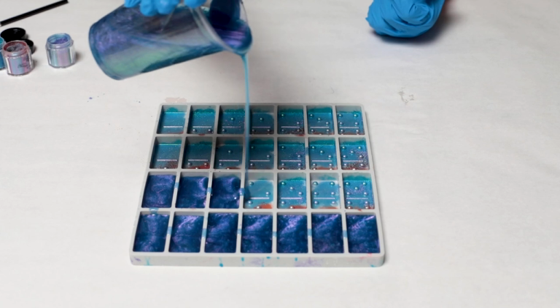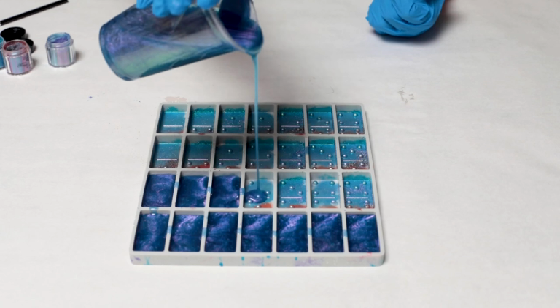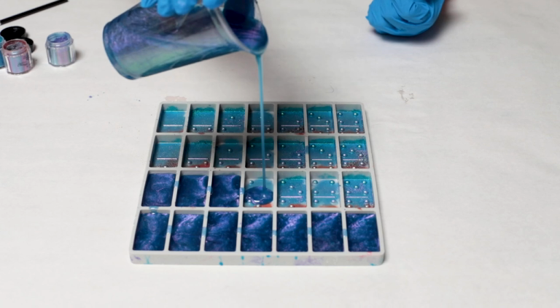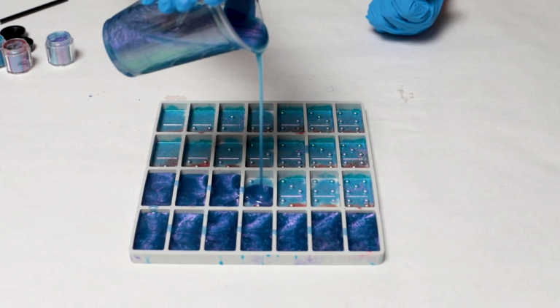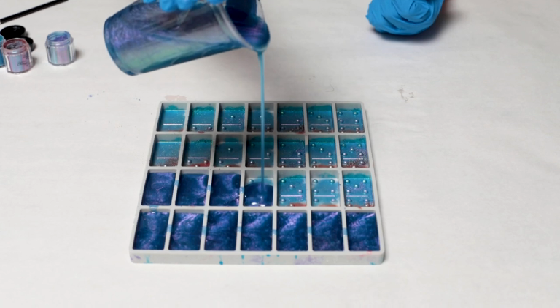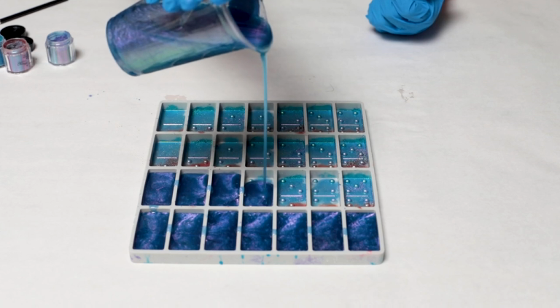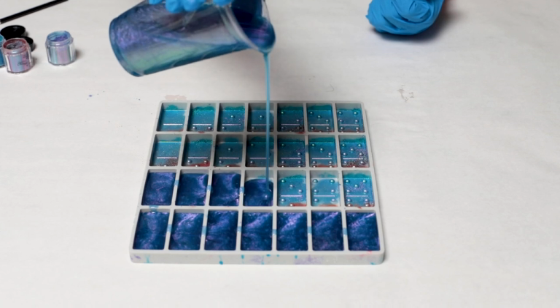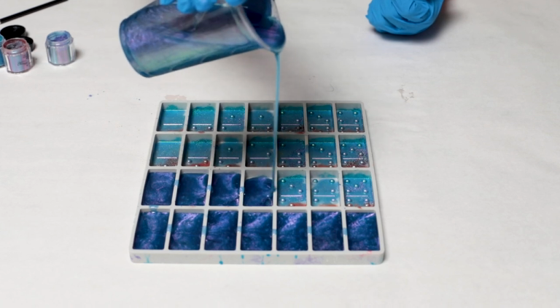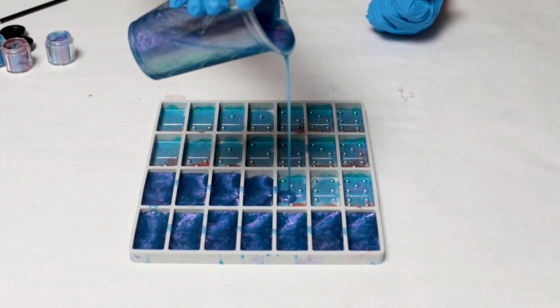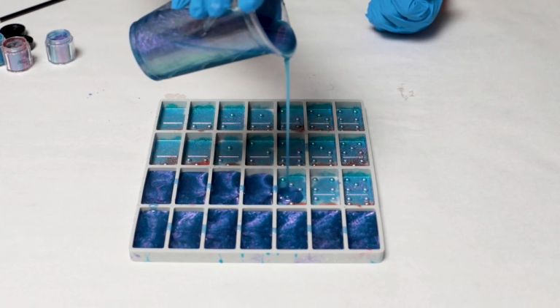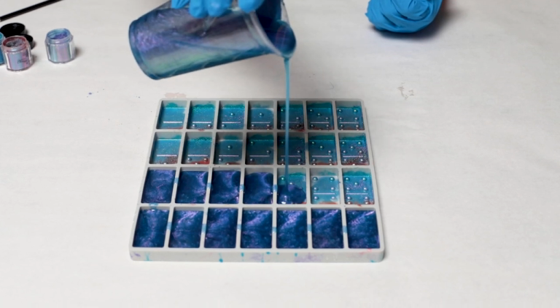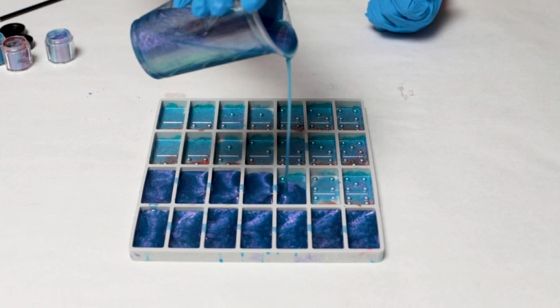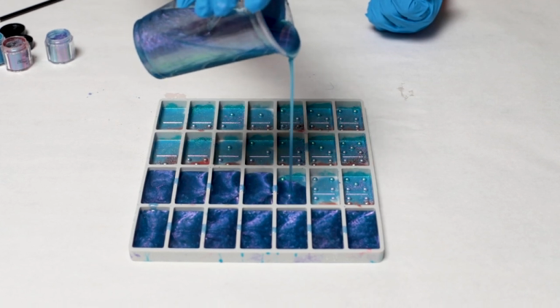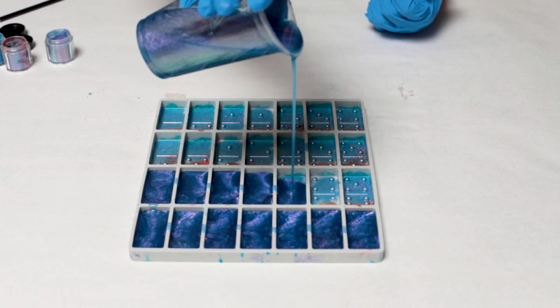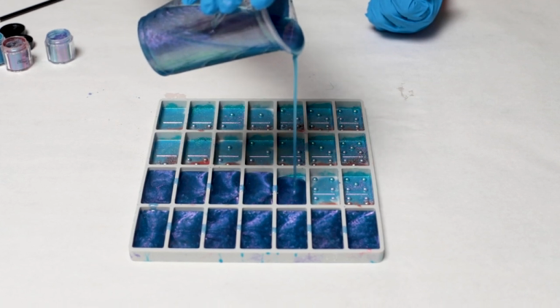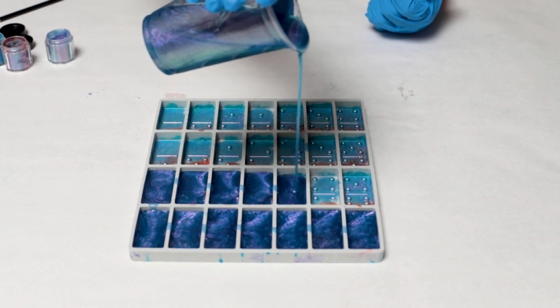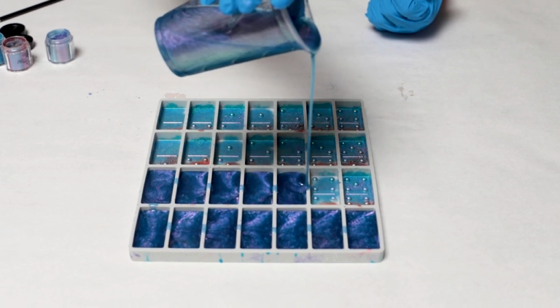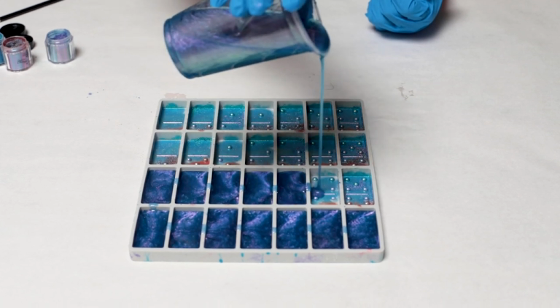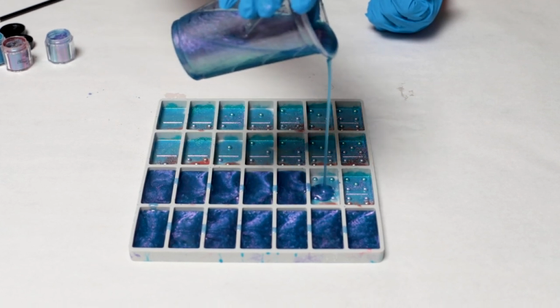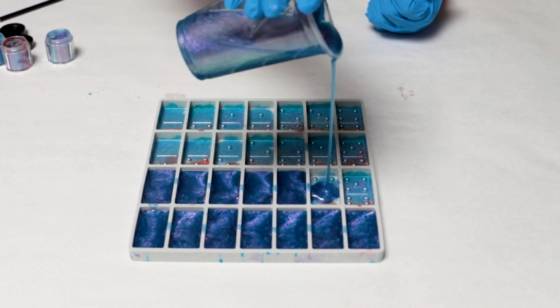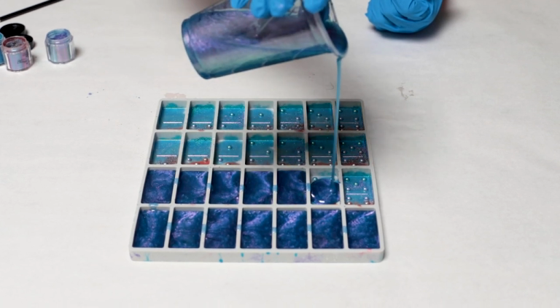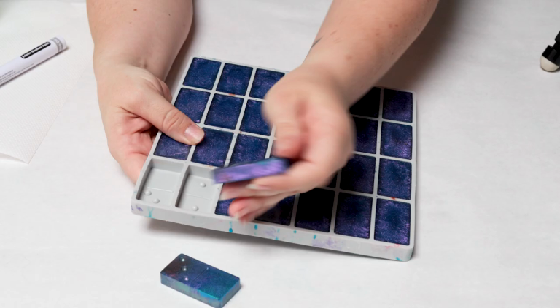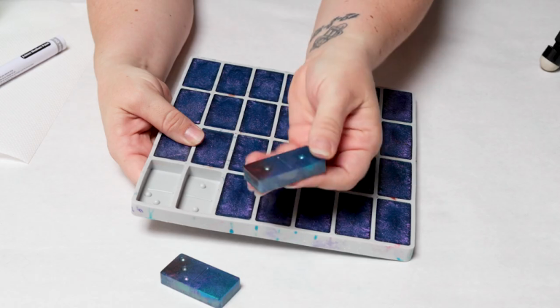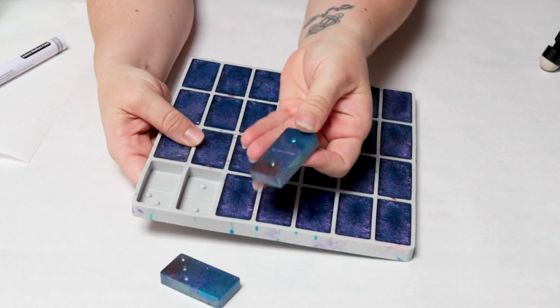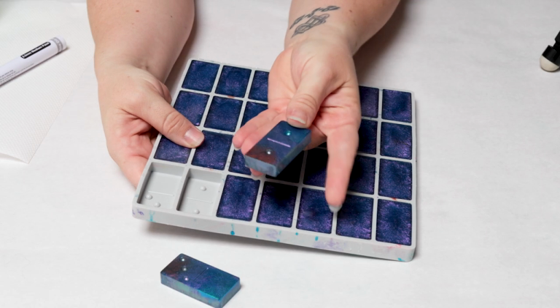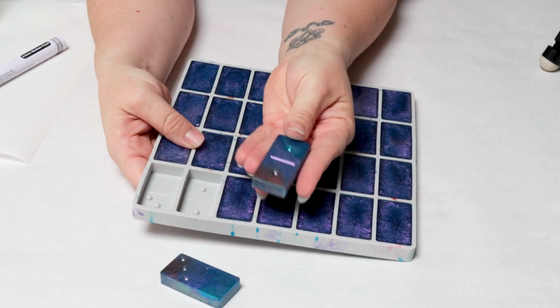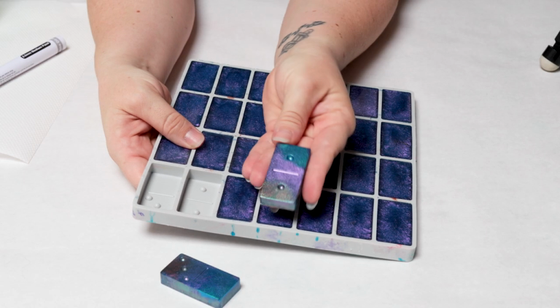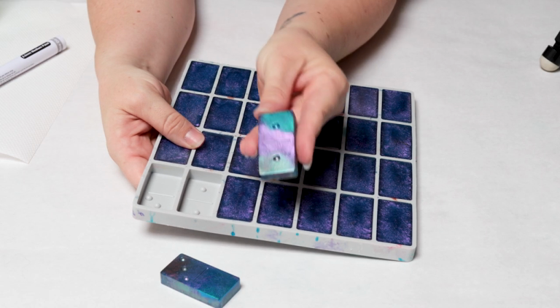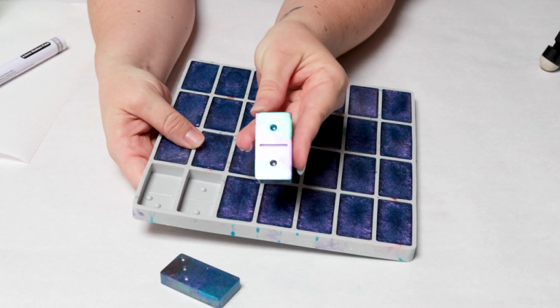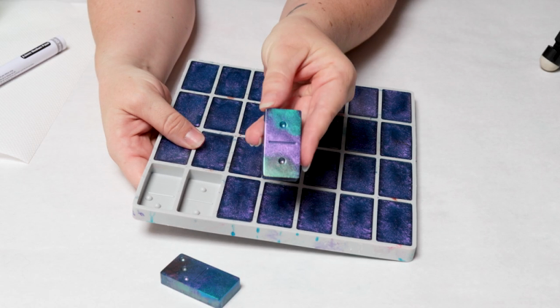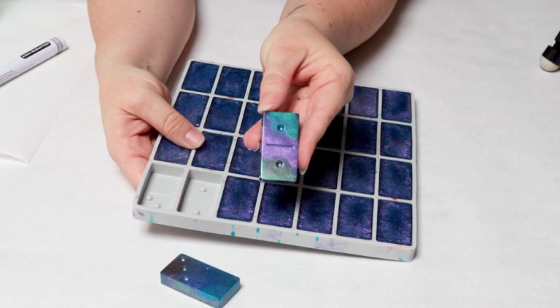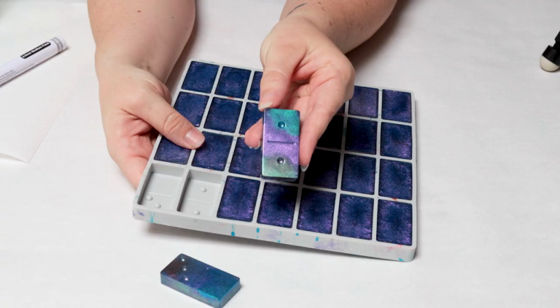Hey guys, Mix Media Girl here. So today we're going to make some gorgeous mica painted dominoes.